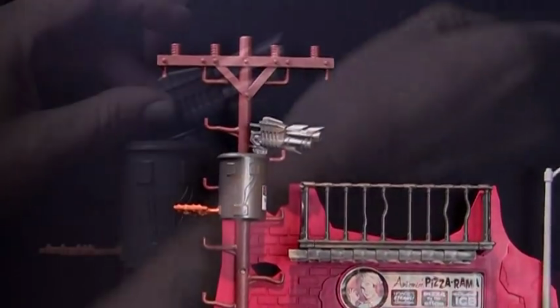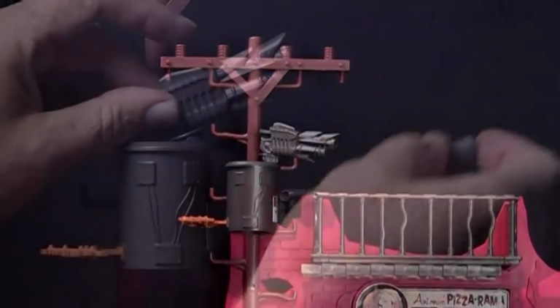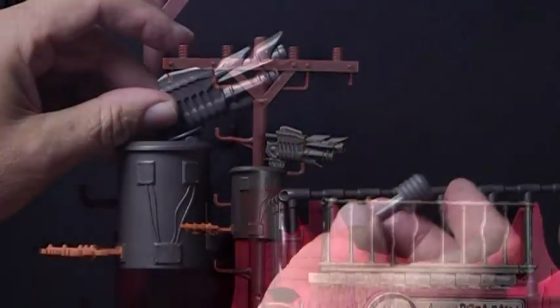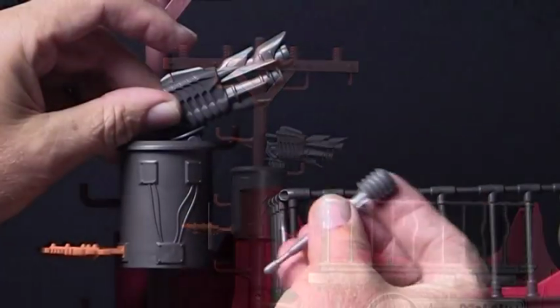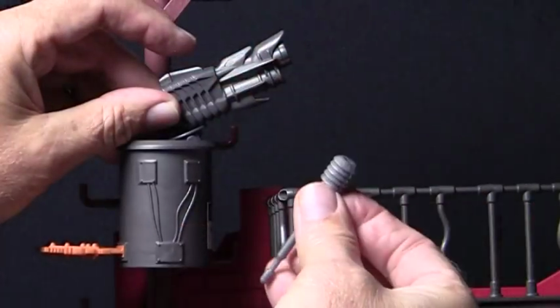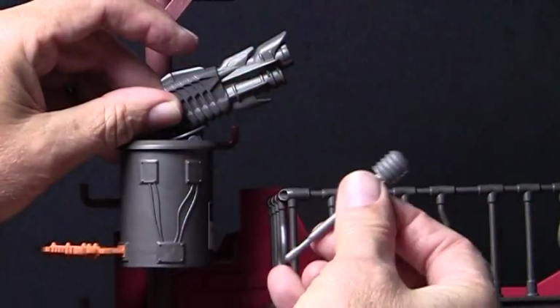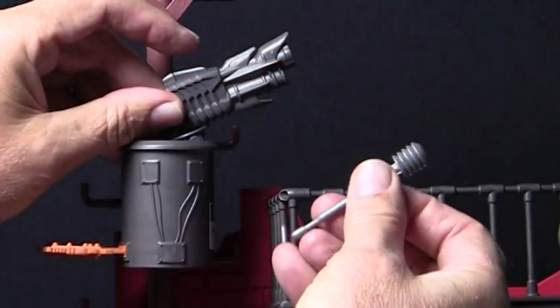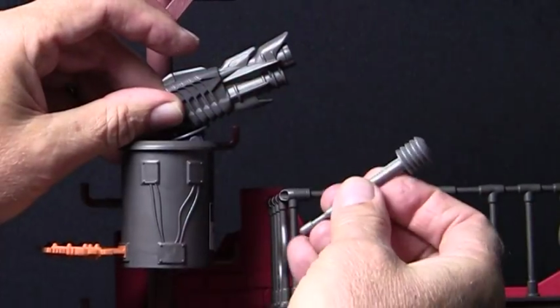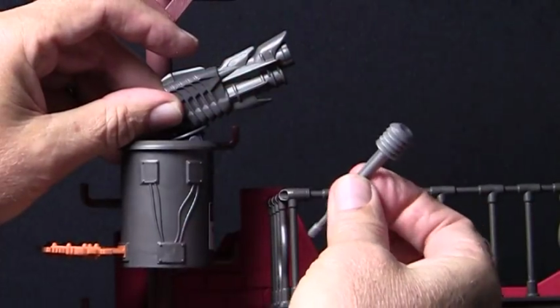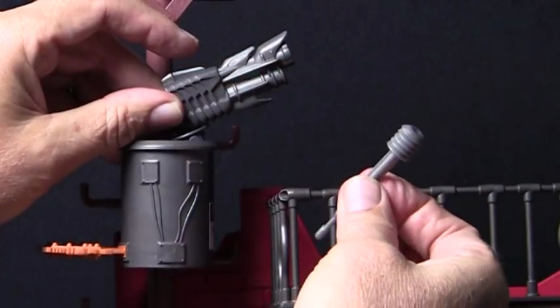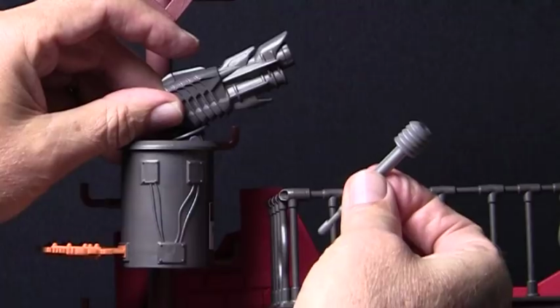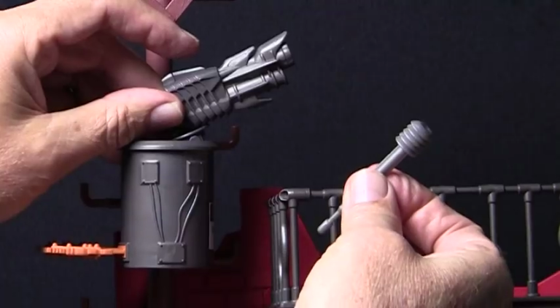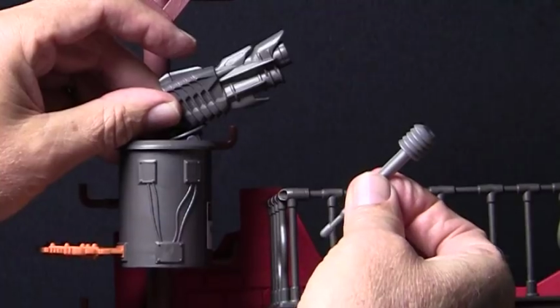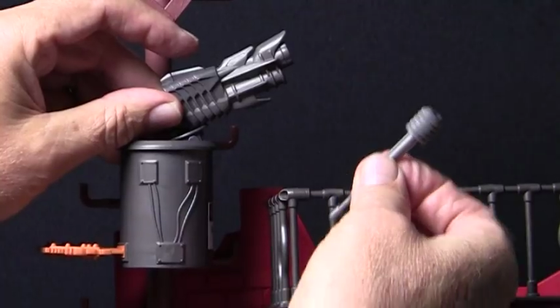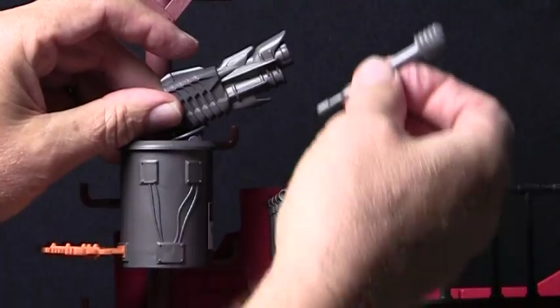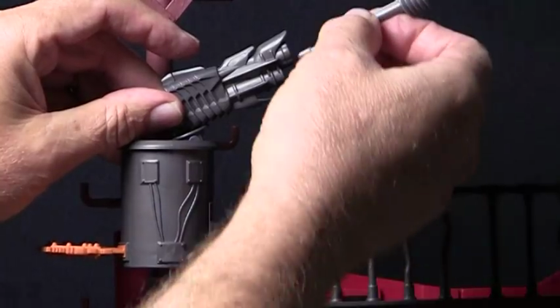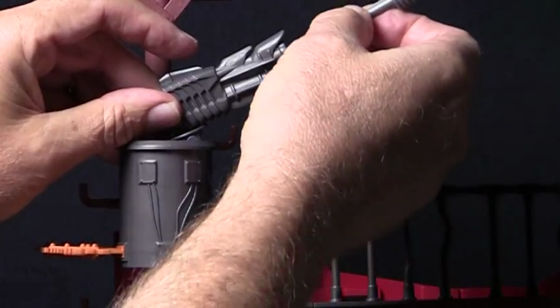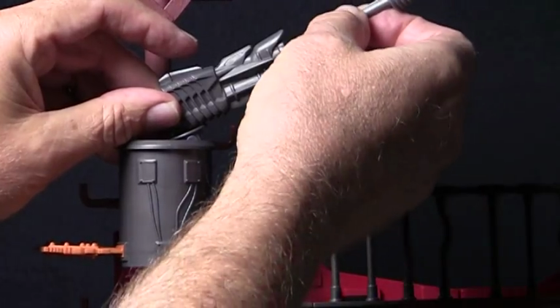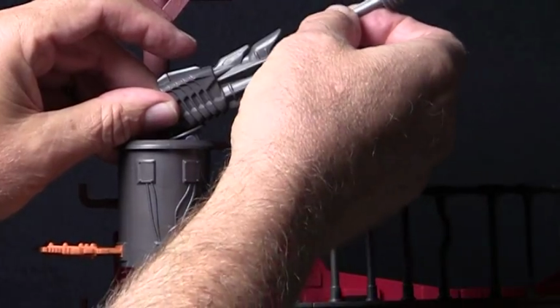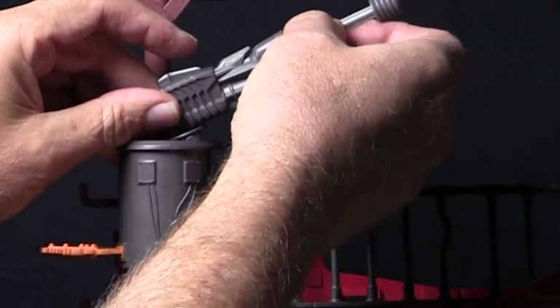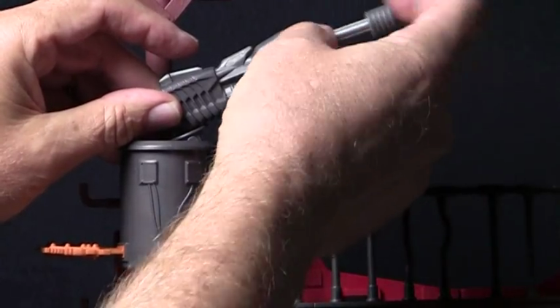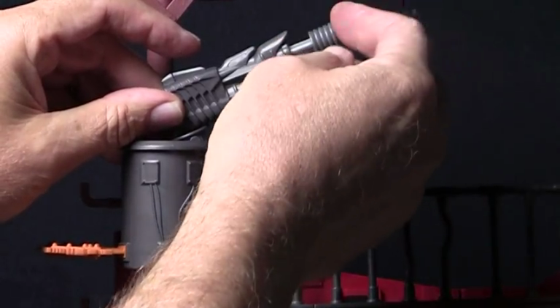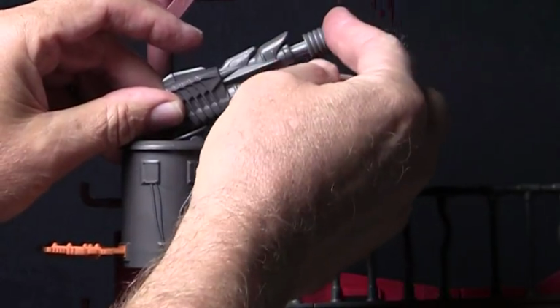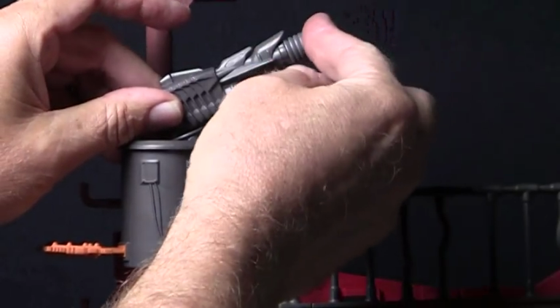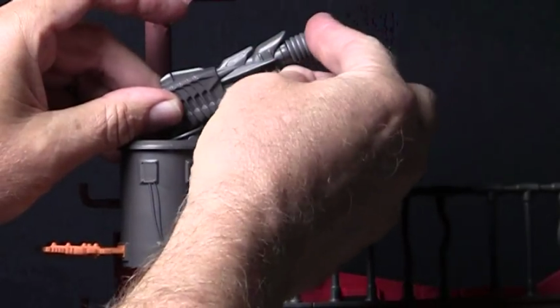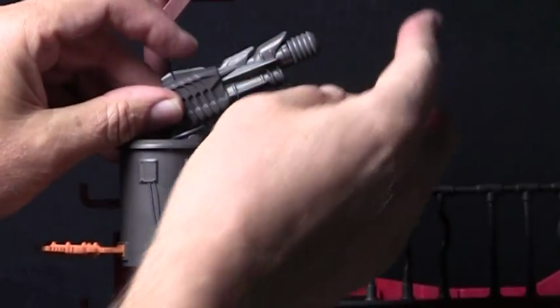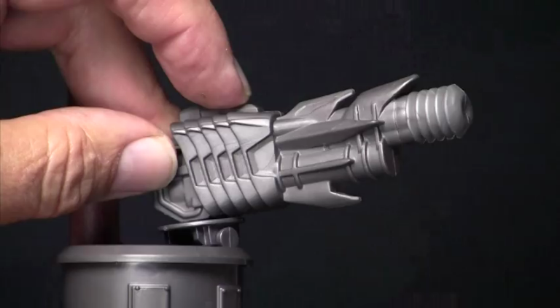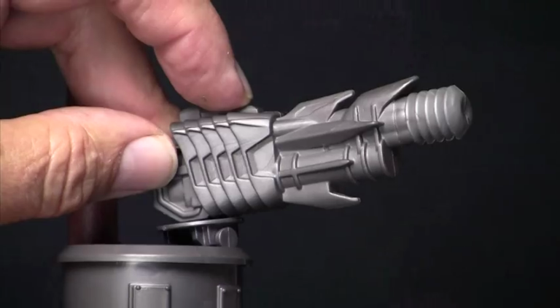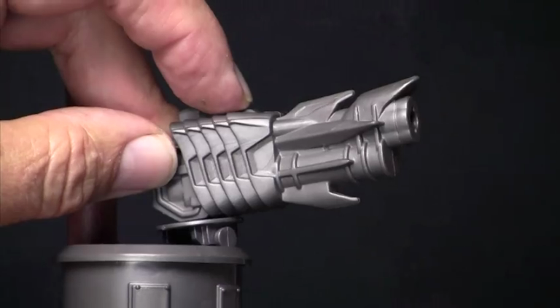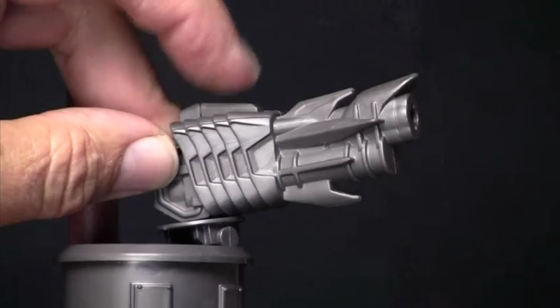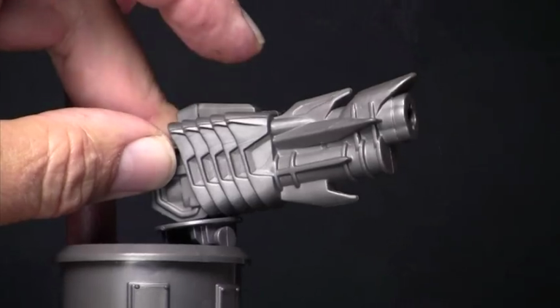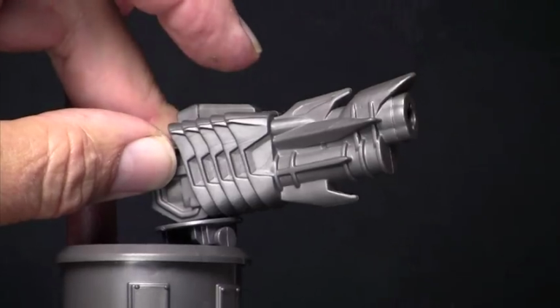Part 14a is a projectile that you load the launcher with like this and fire by pressing here.